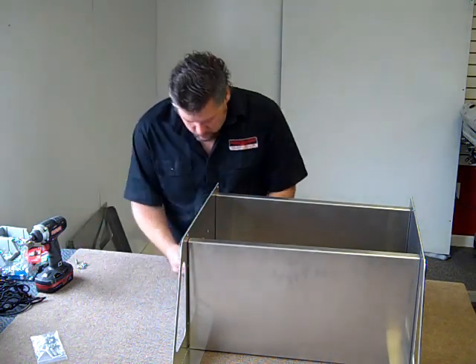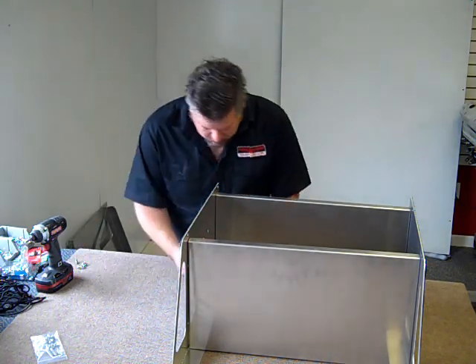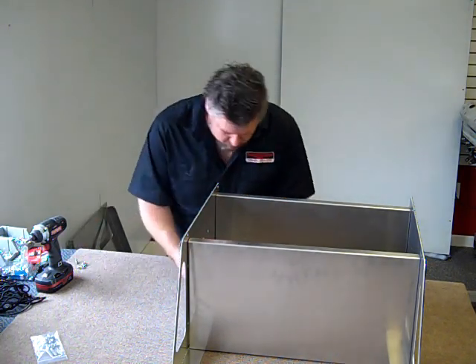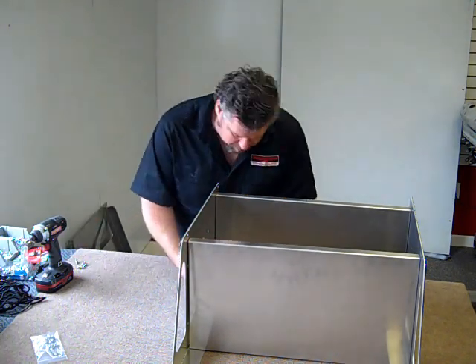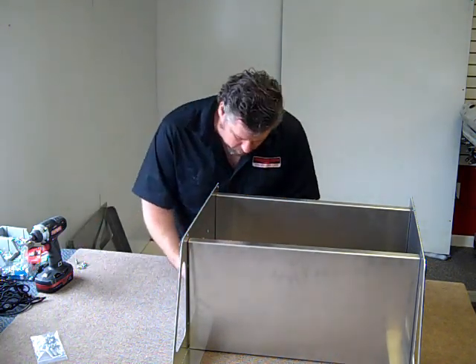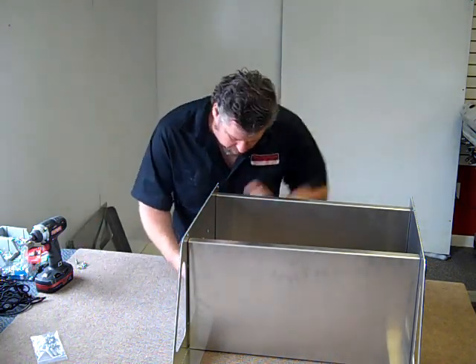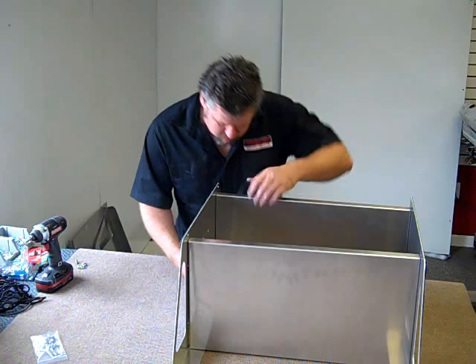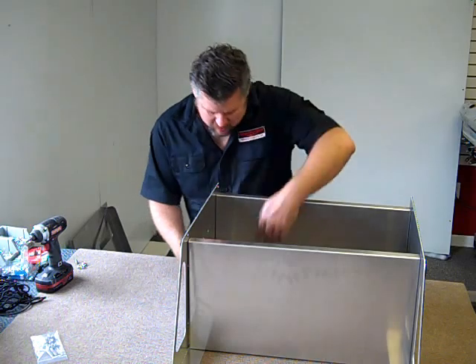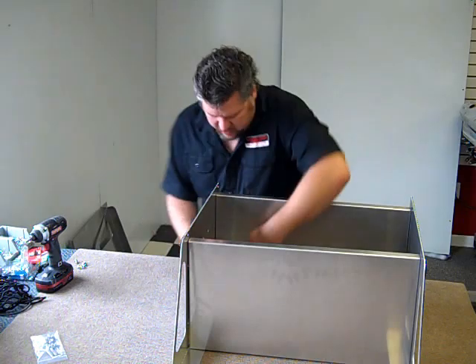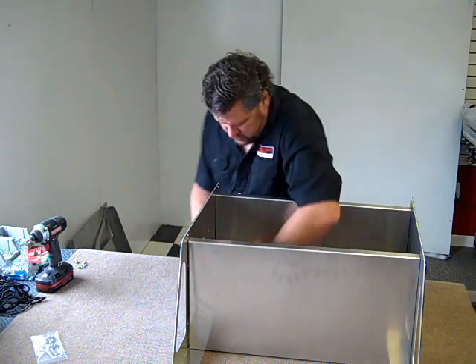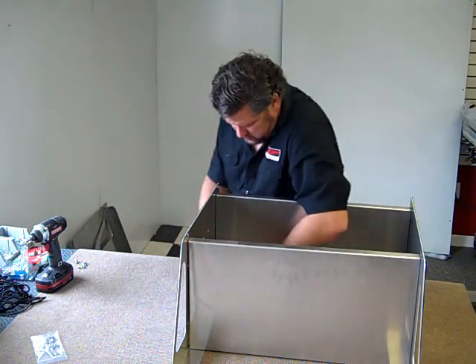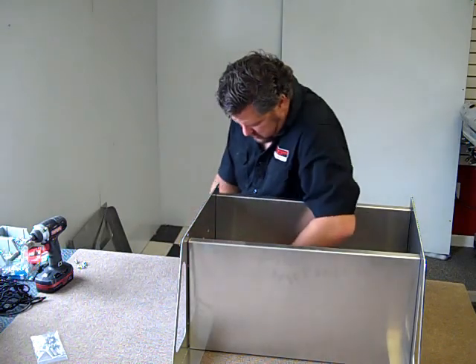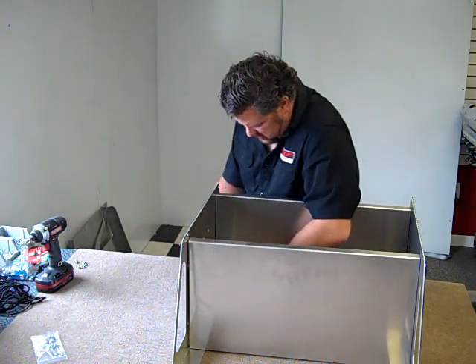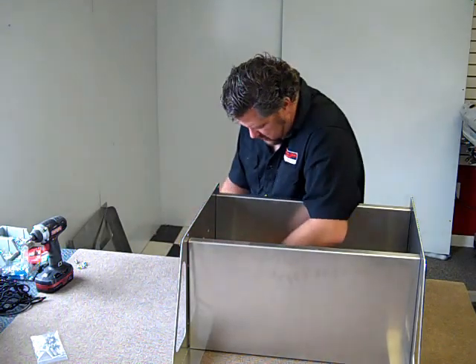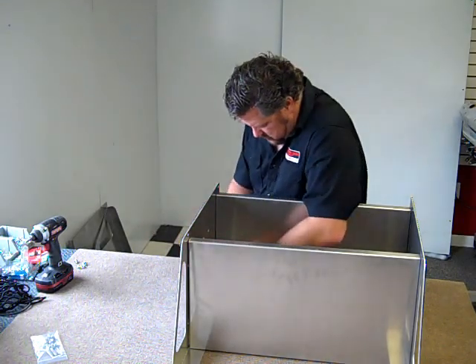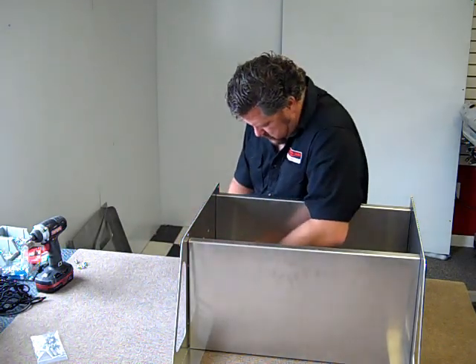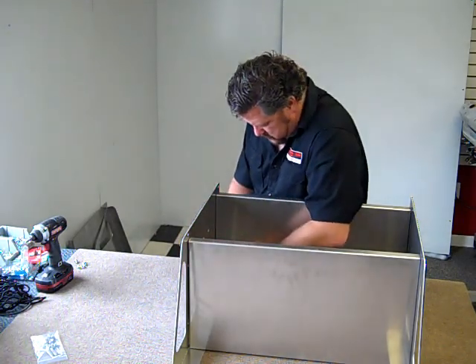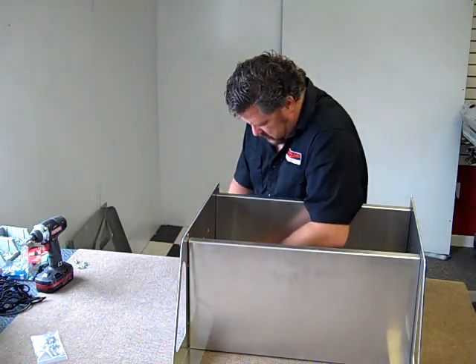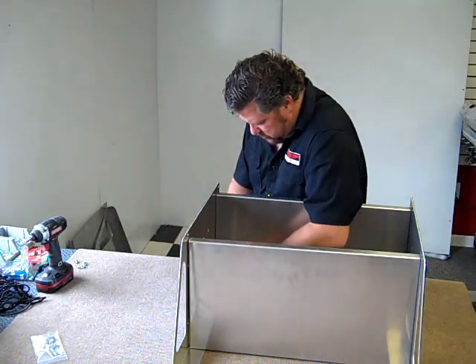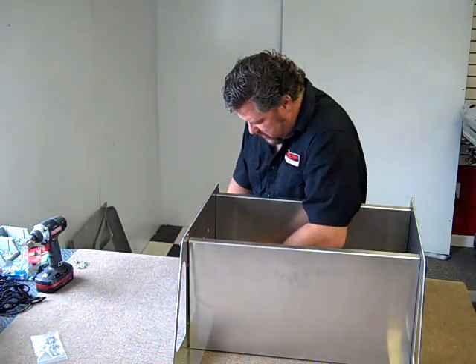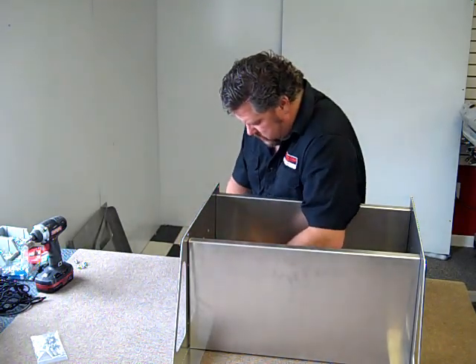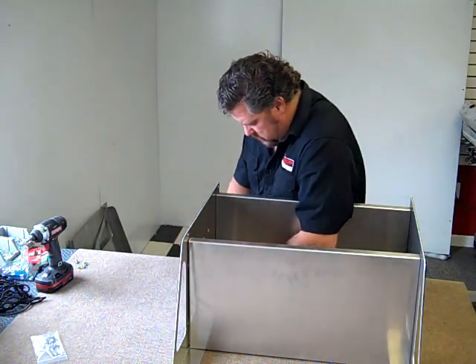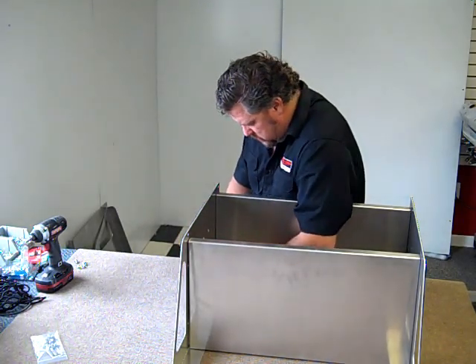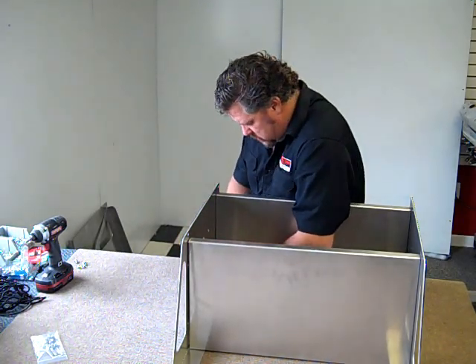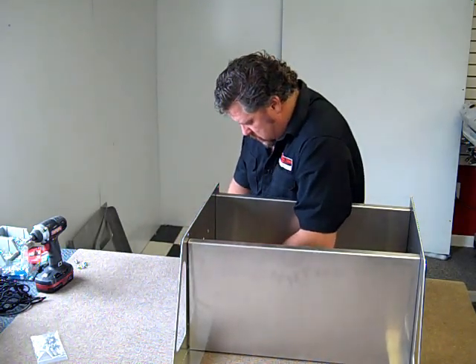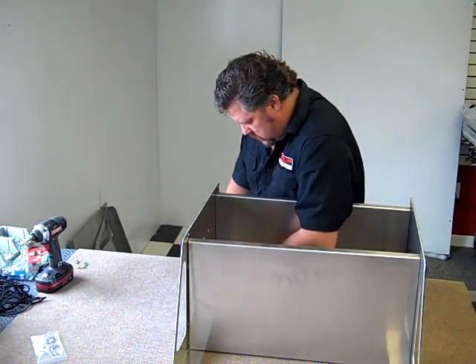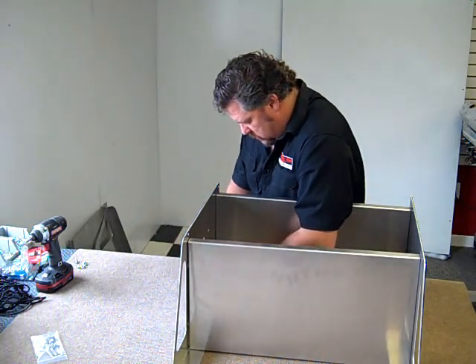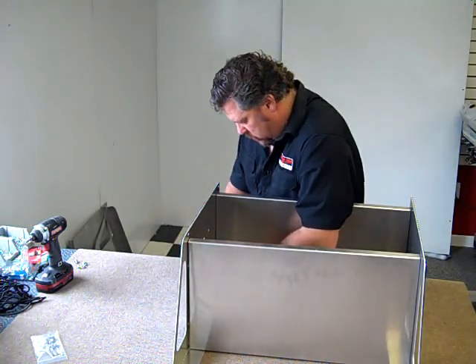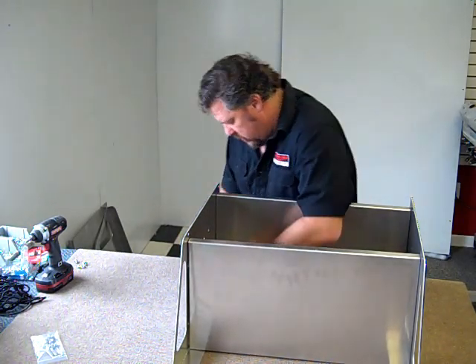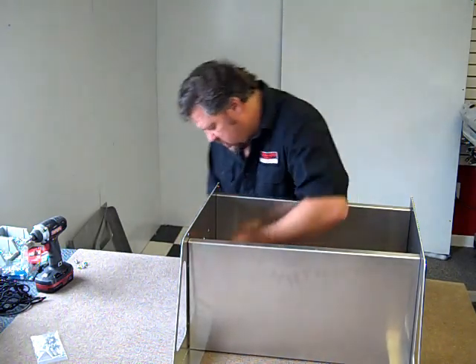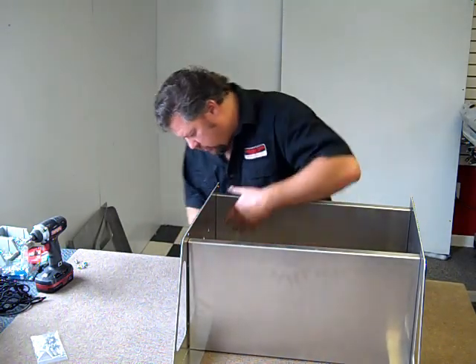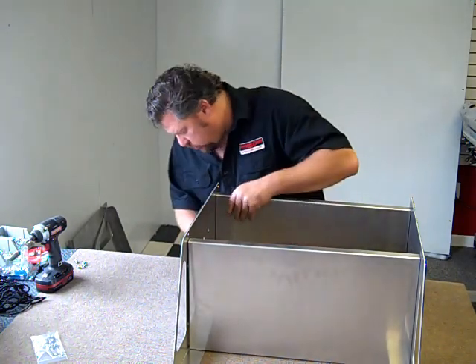Put a couple more bolts in here and this will be already assembled.